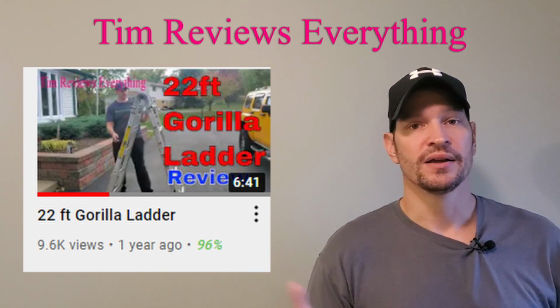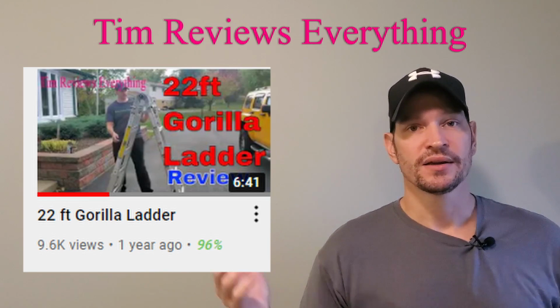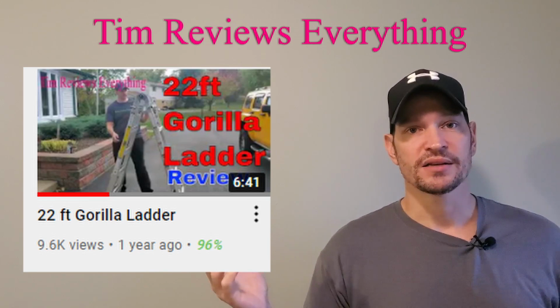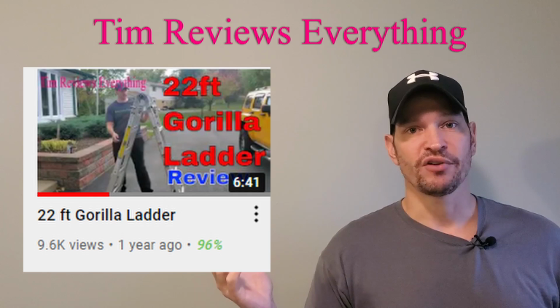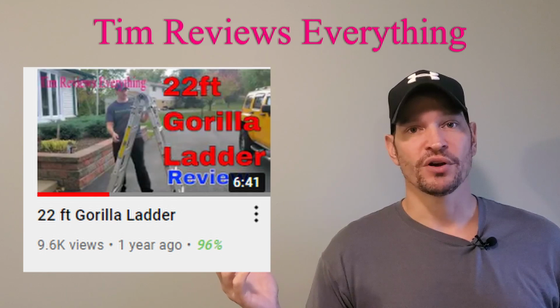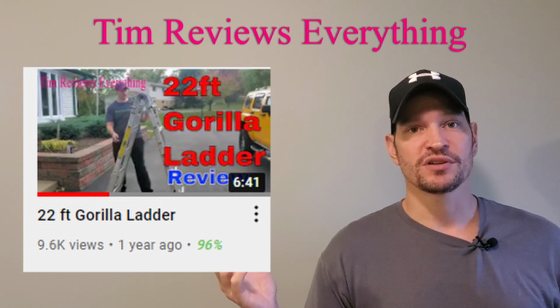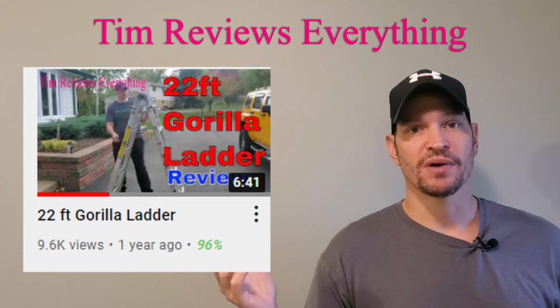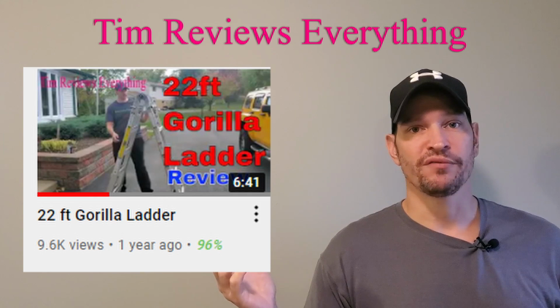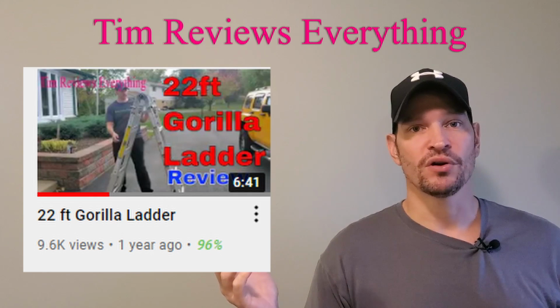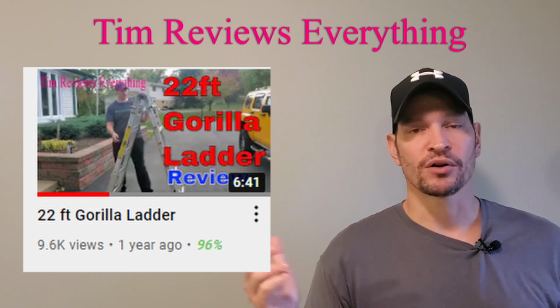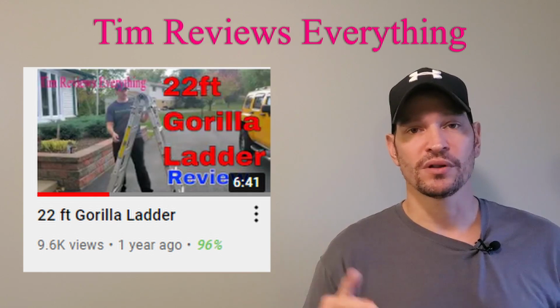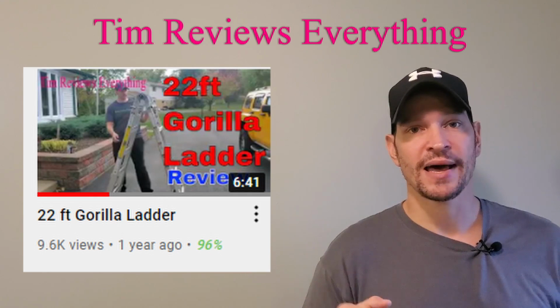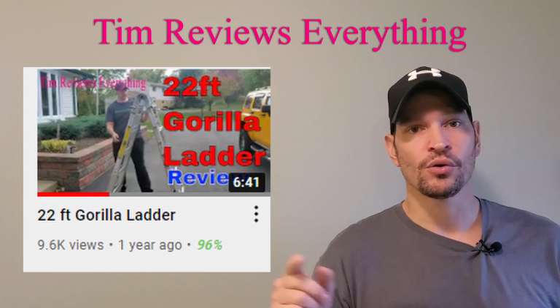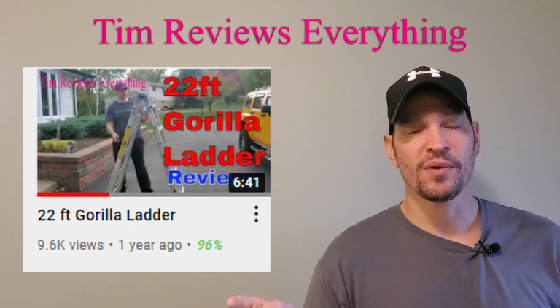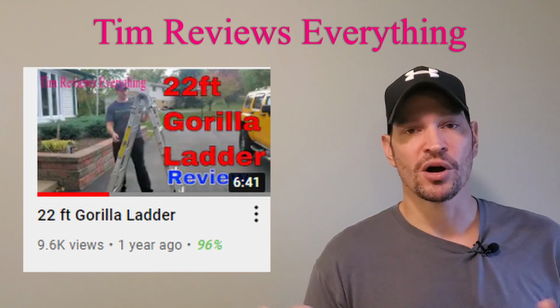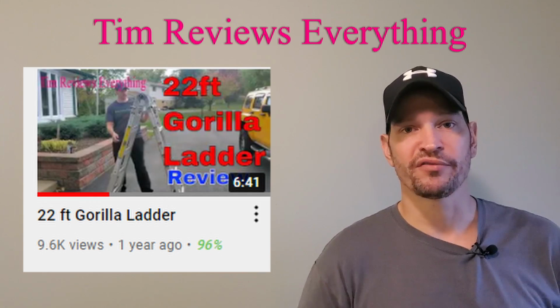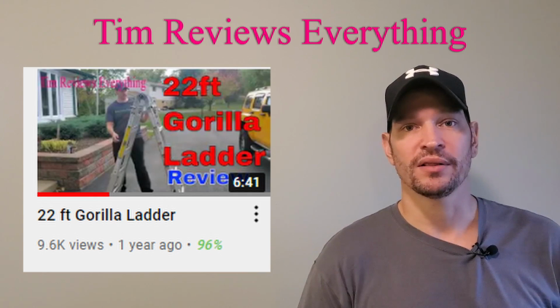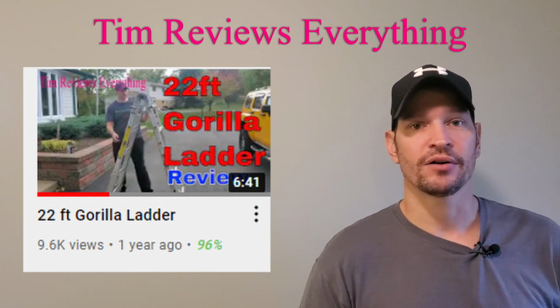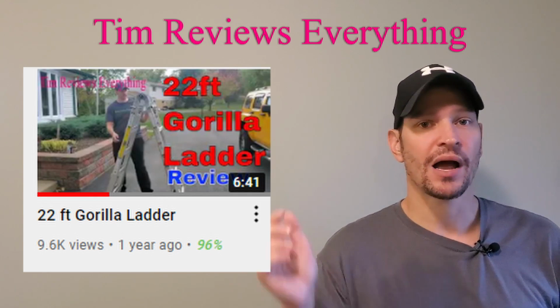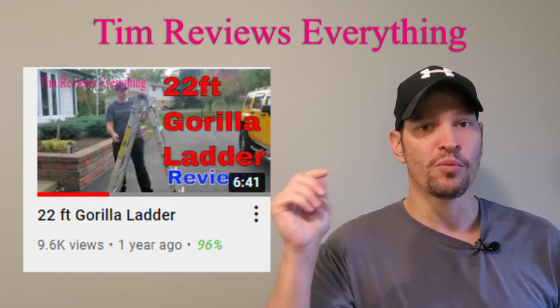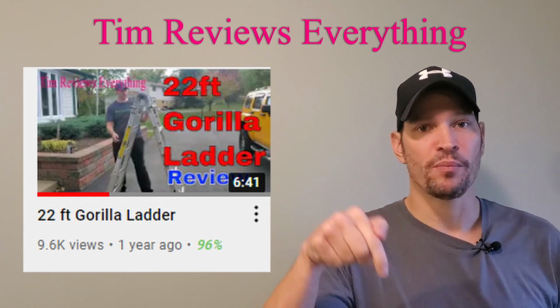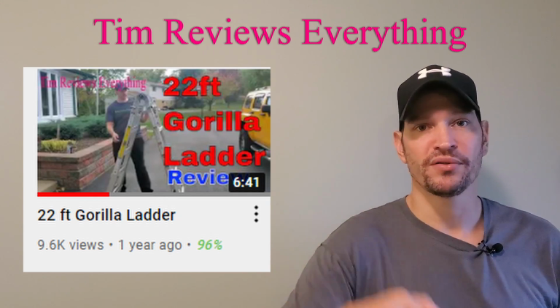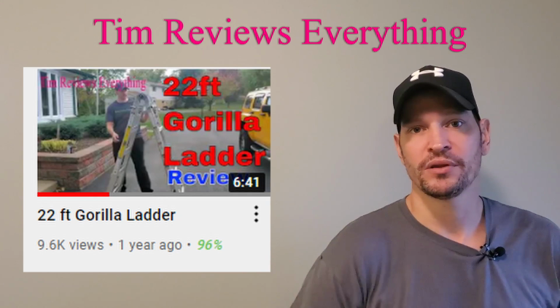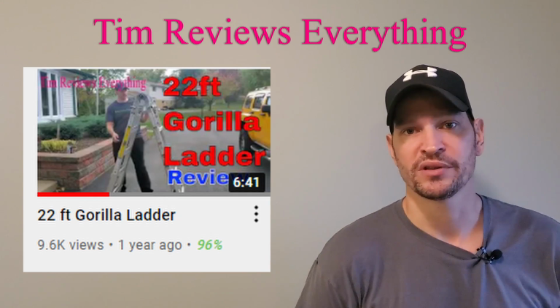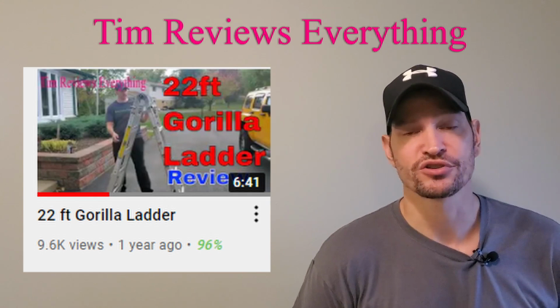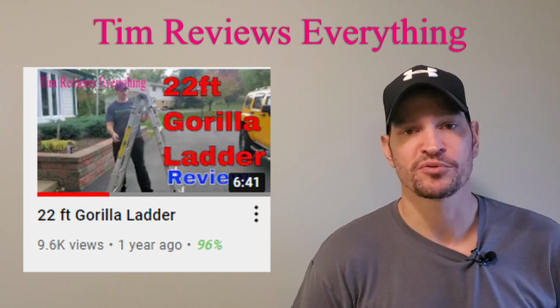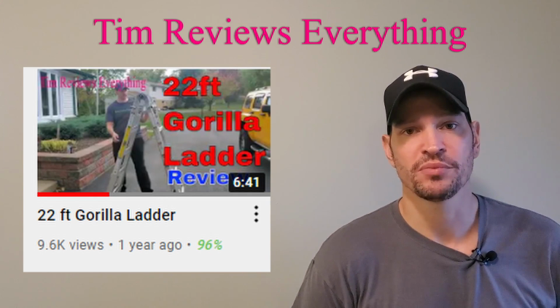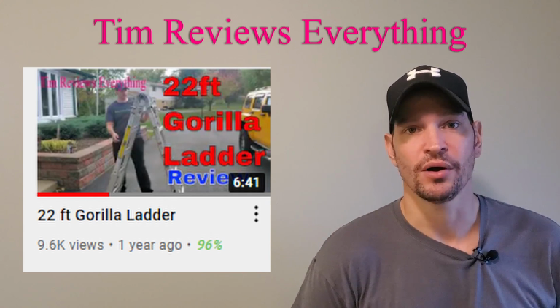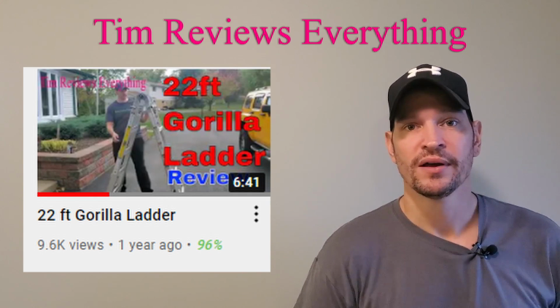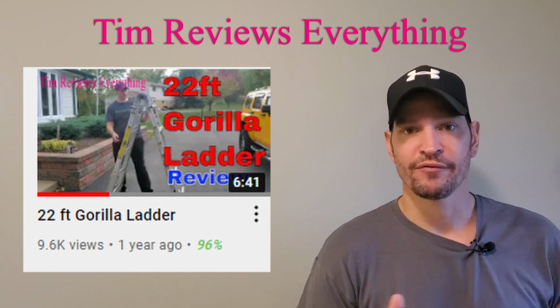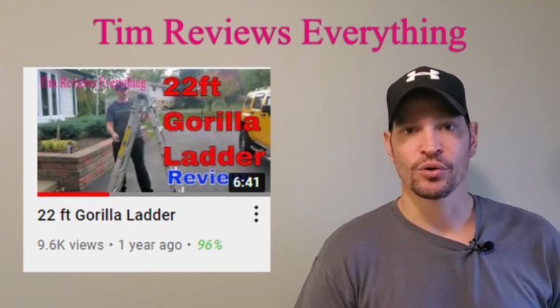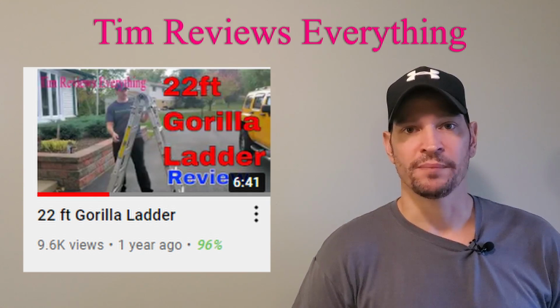If you have not seen my review on my Gorilla Ladder or my Harbor Freight ladder, I will put both of them in the description below. Have a good one.